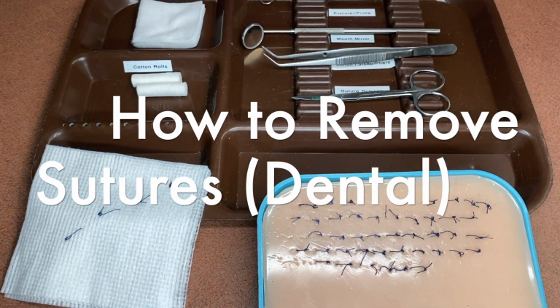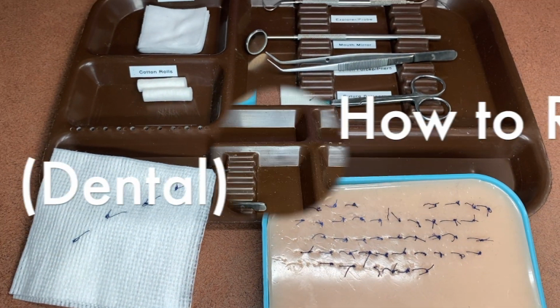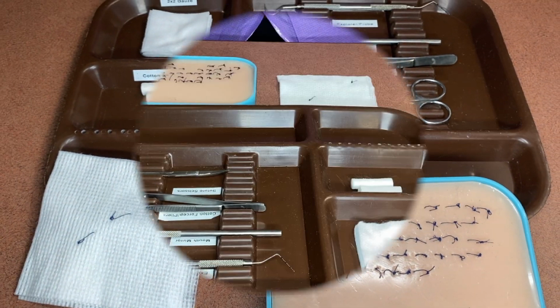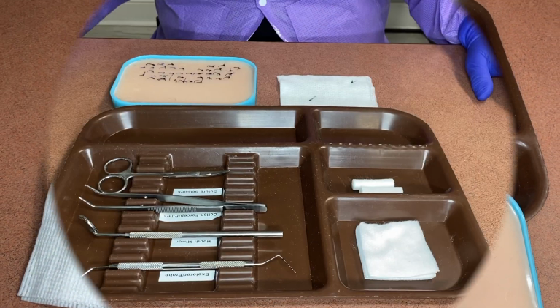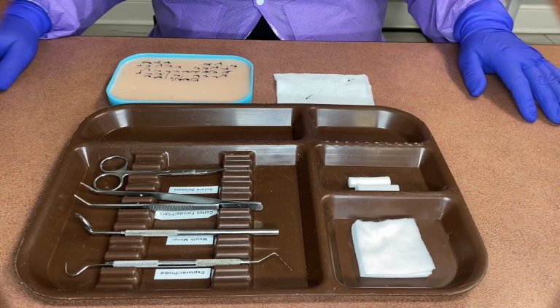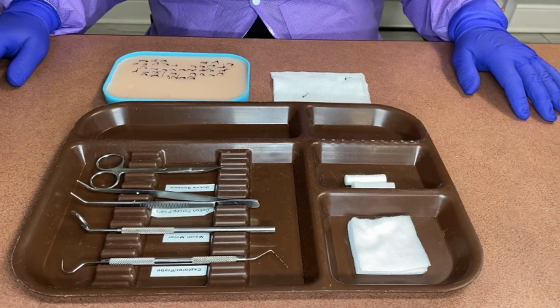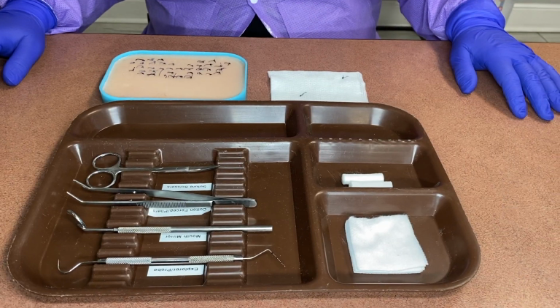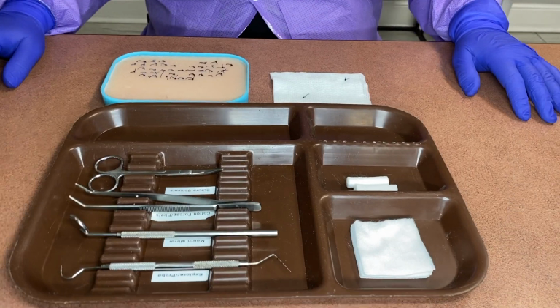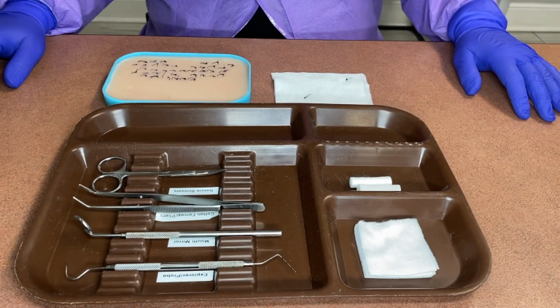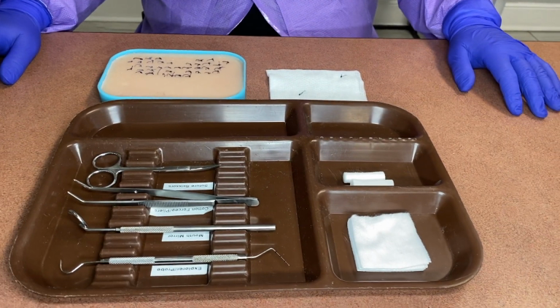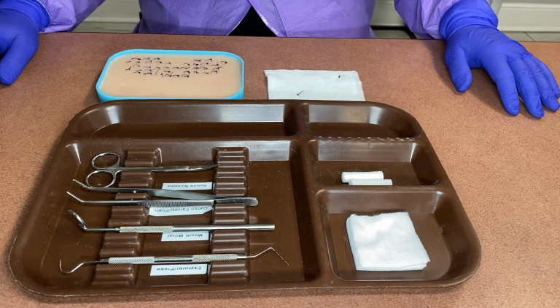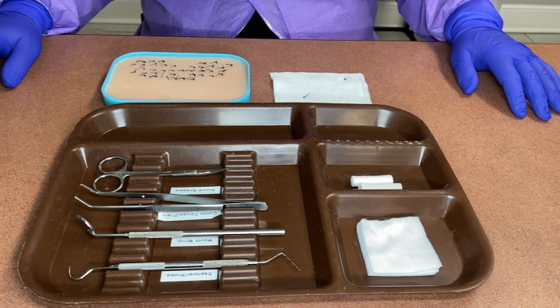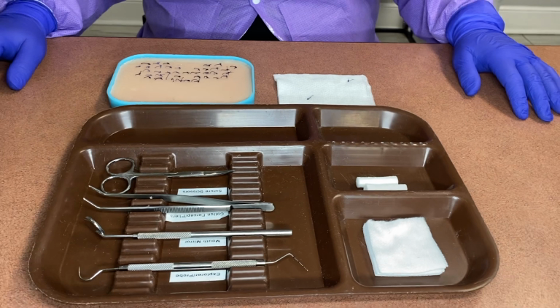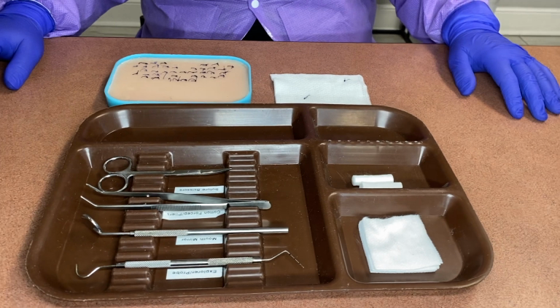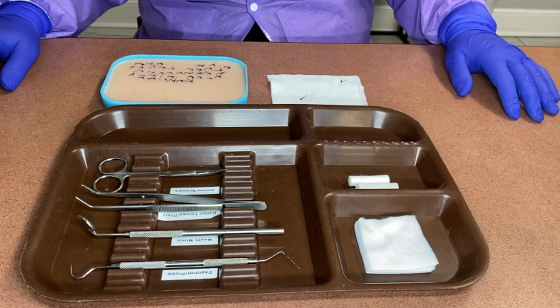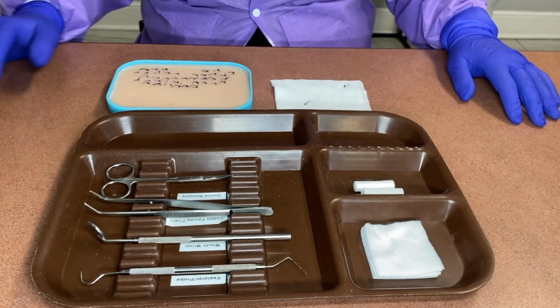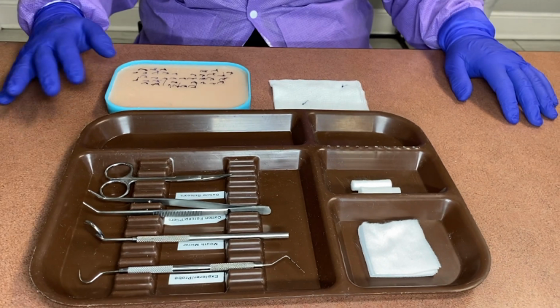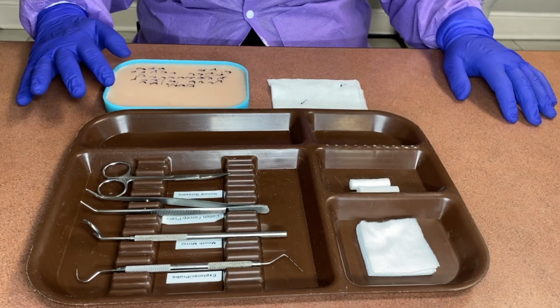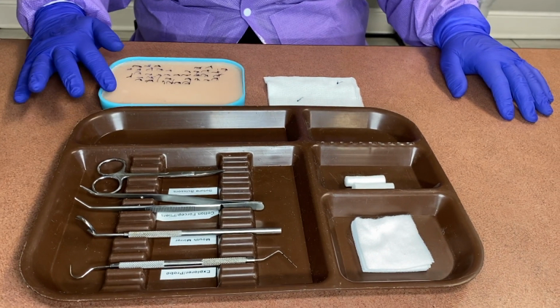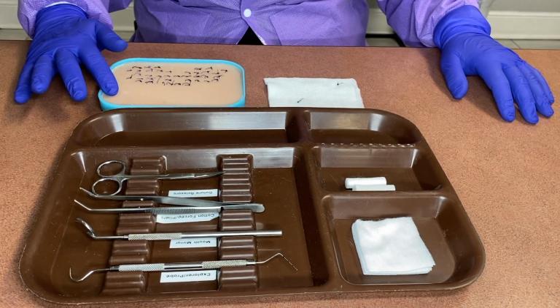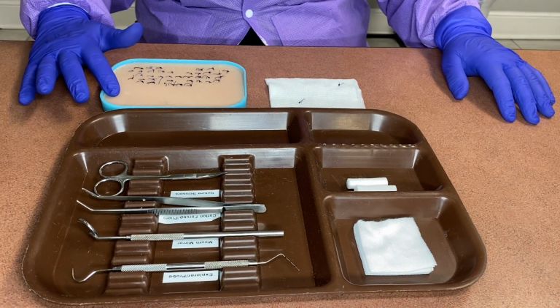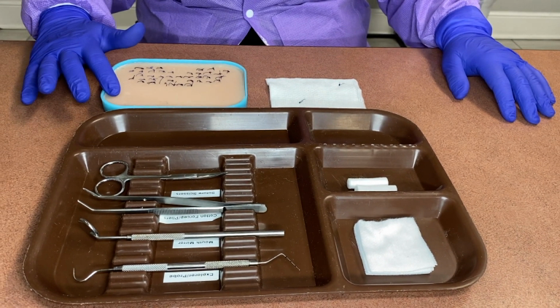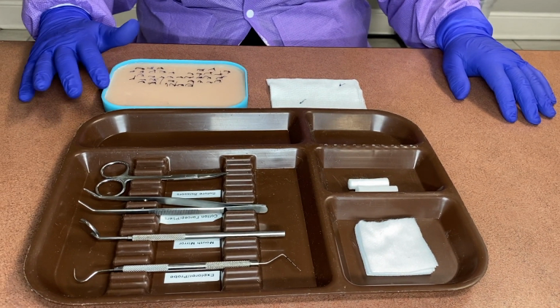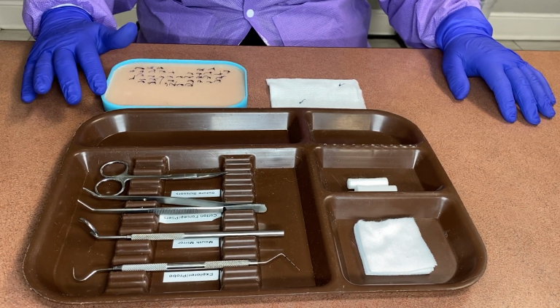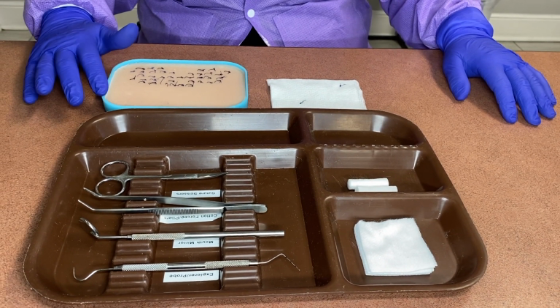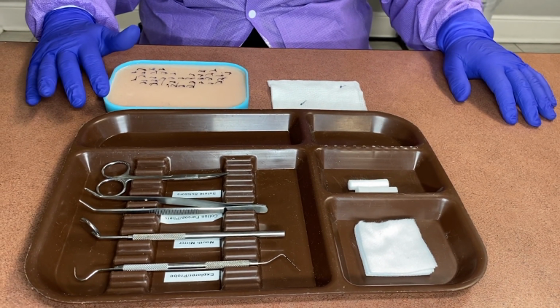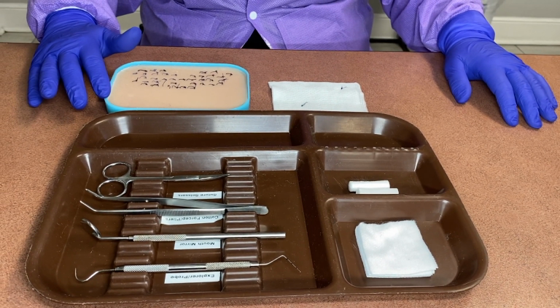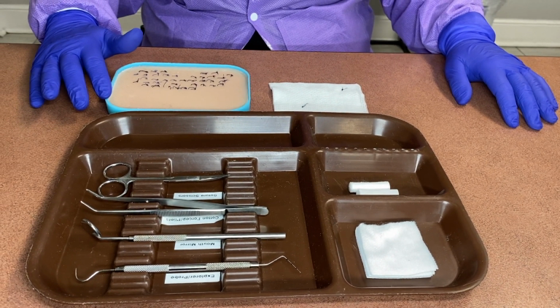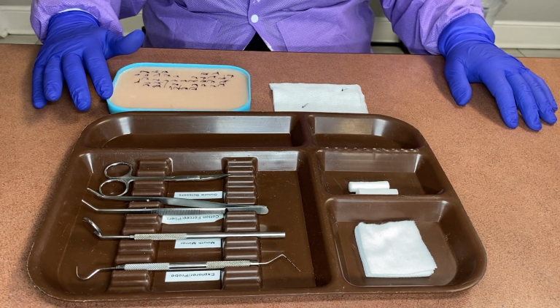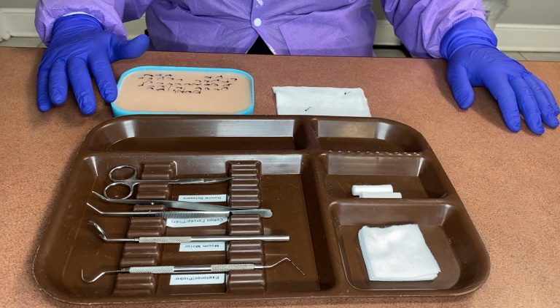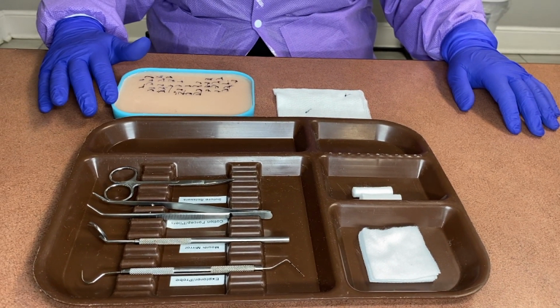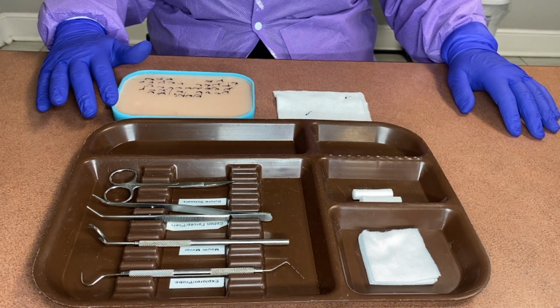Welcome back A4DA students. Today we are going to be explaining how to remove a suture. We'll go ahead and get started.